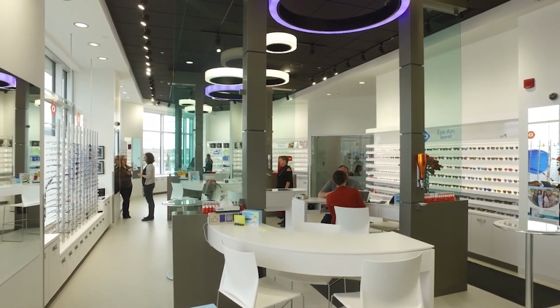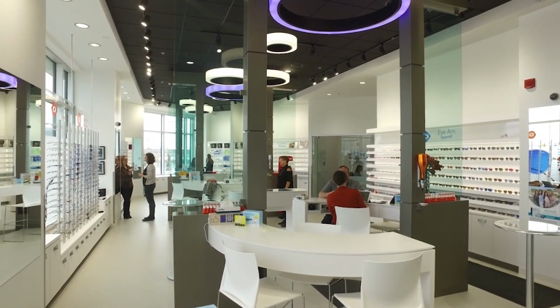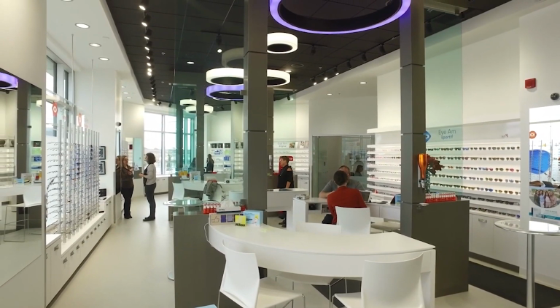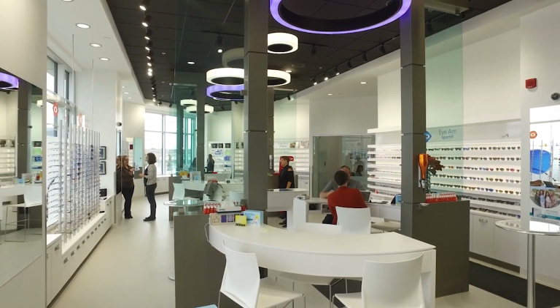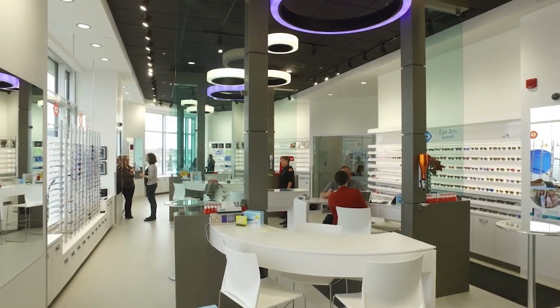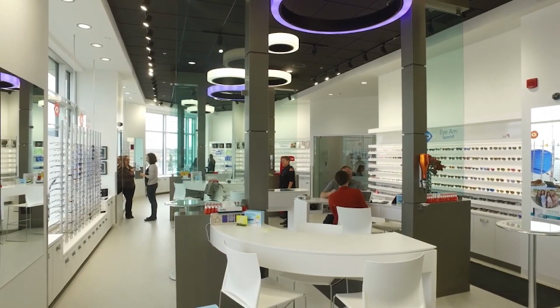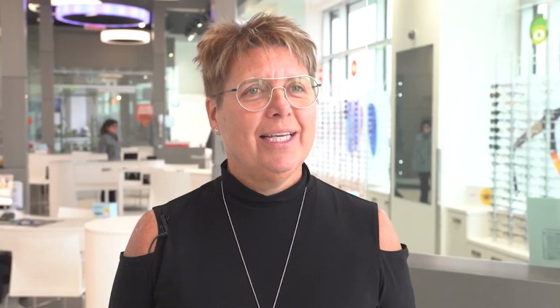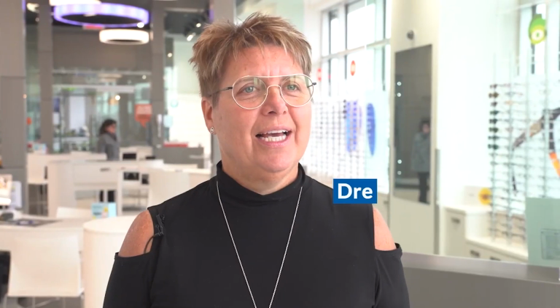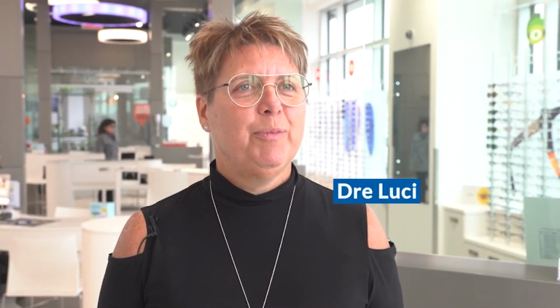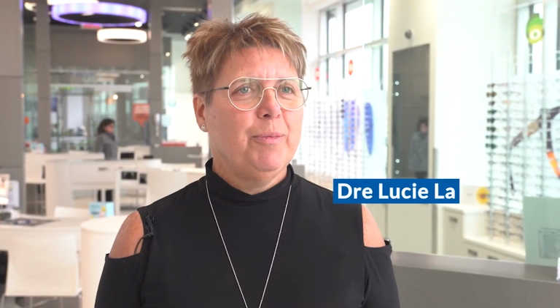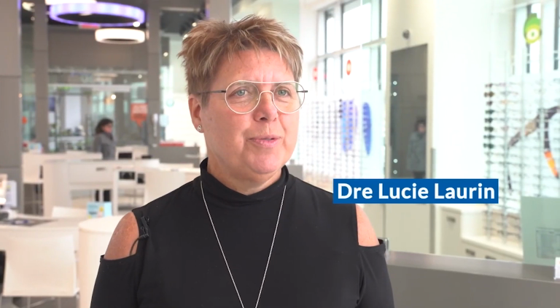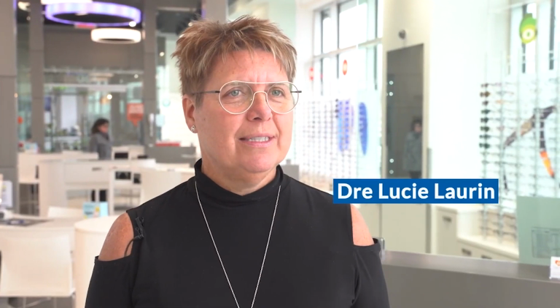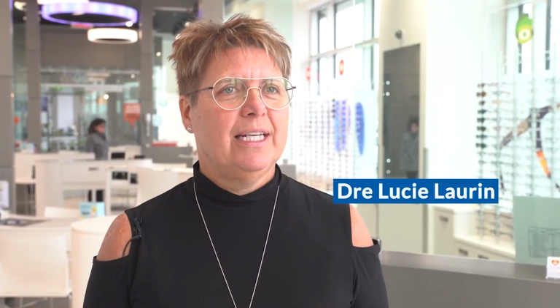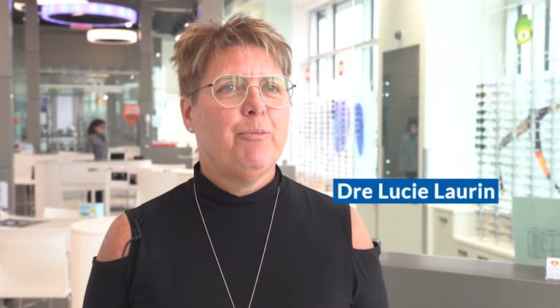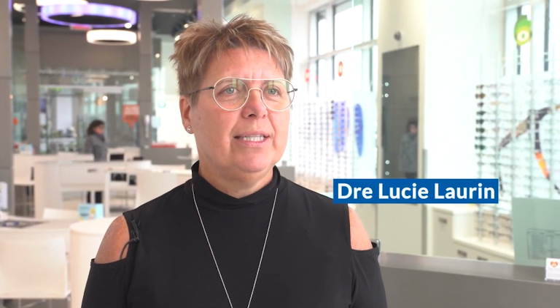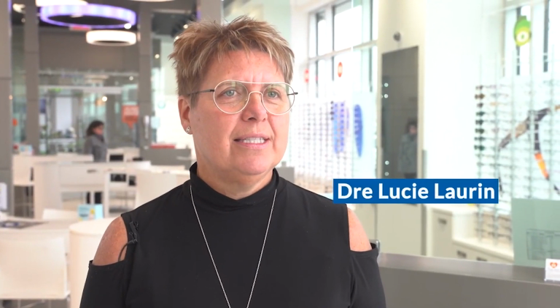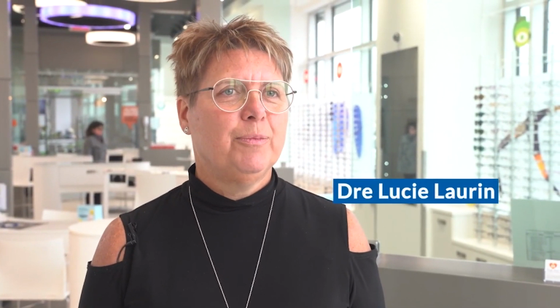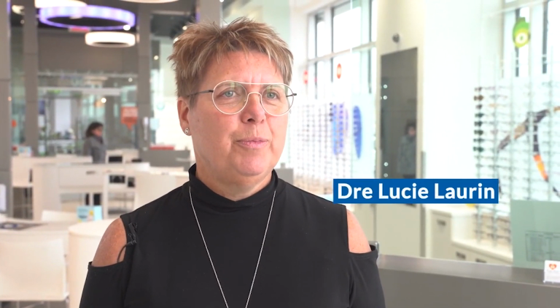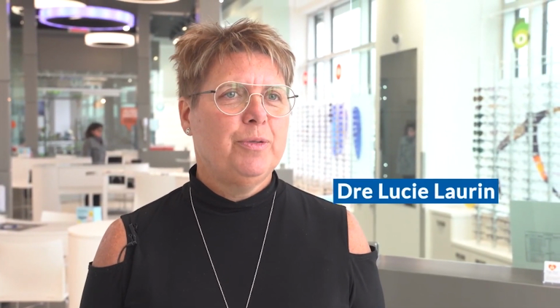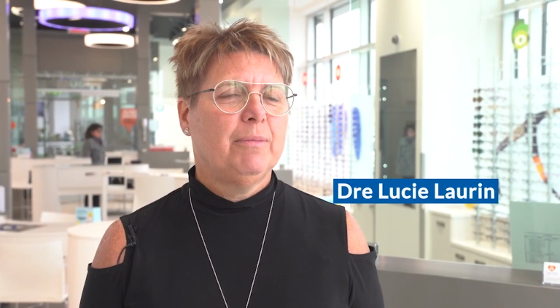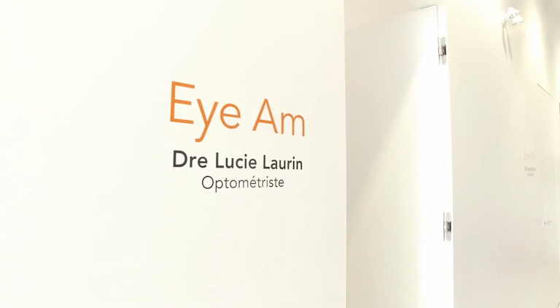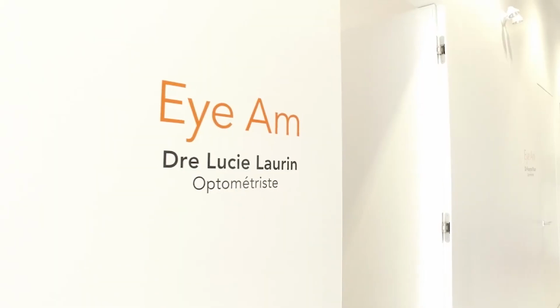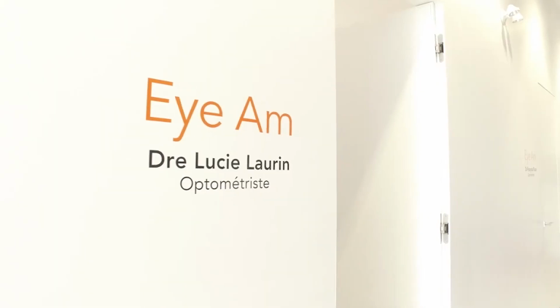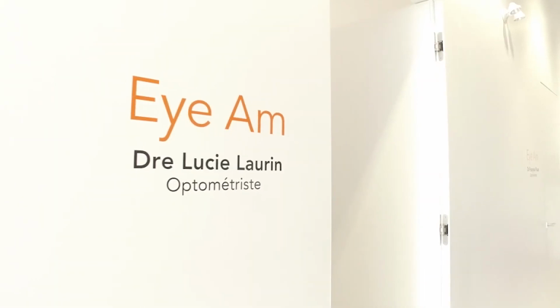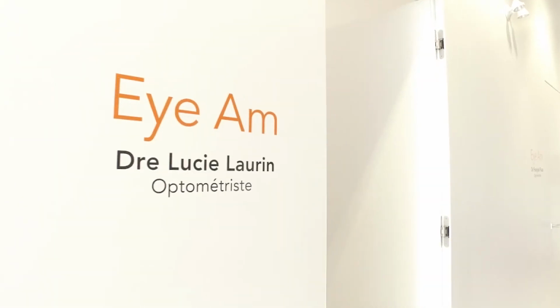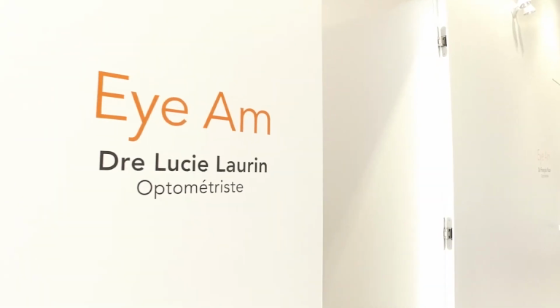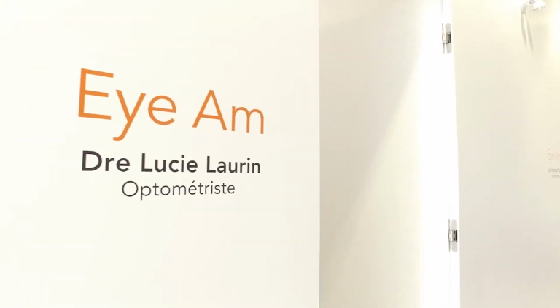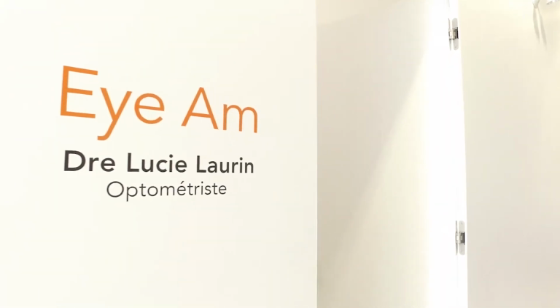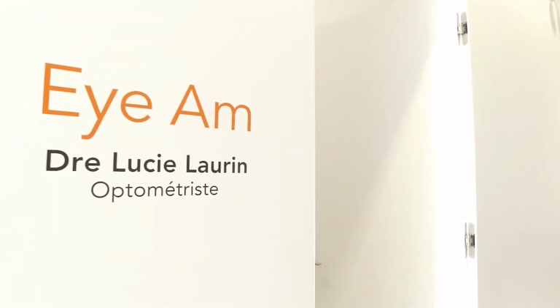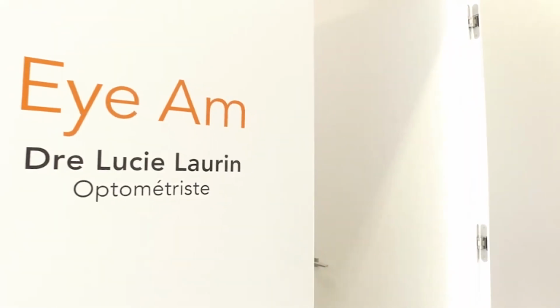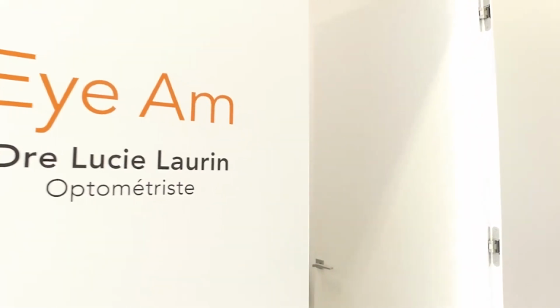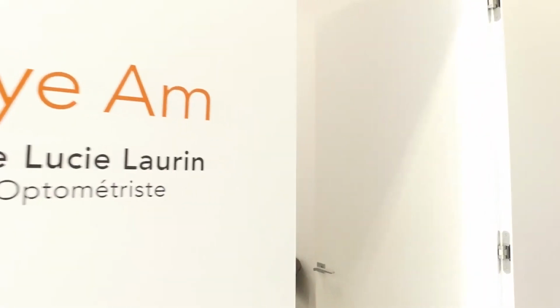My name is Lucie Lorrain. I'm an optometrist and I'm practicing optometry in my home clinic, IAM Eye Care, in Quebec City.